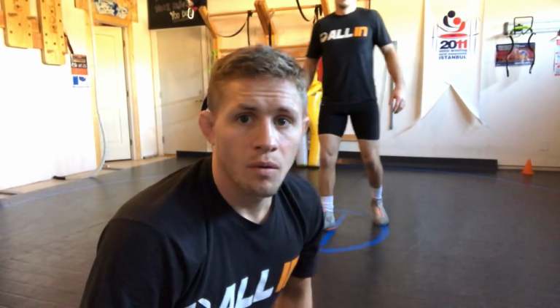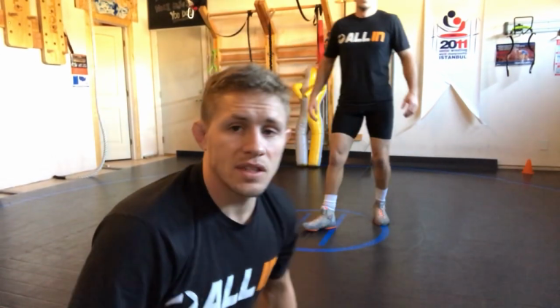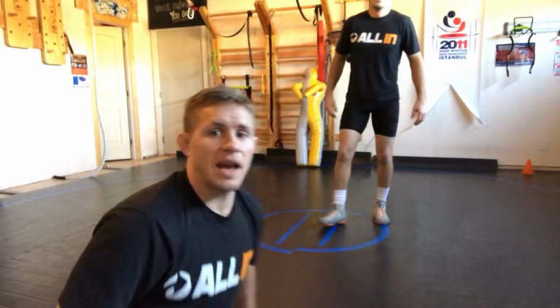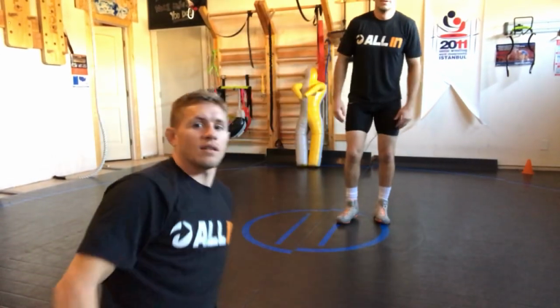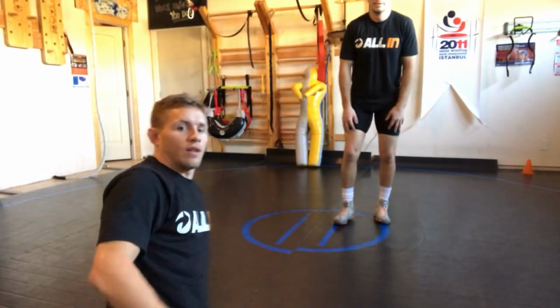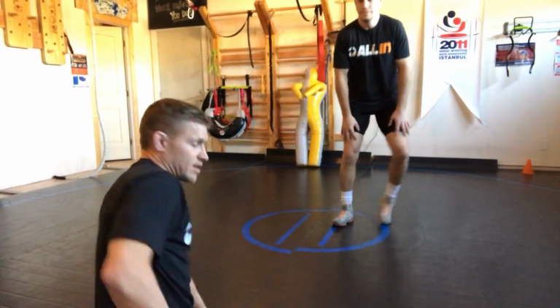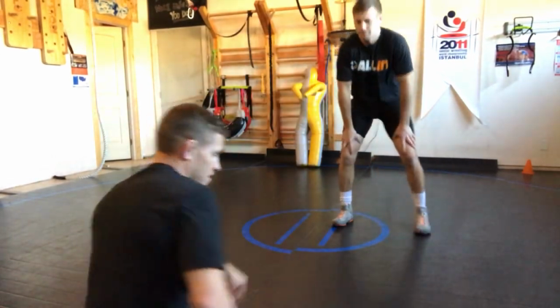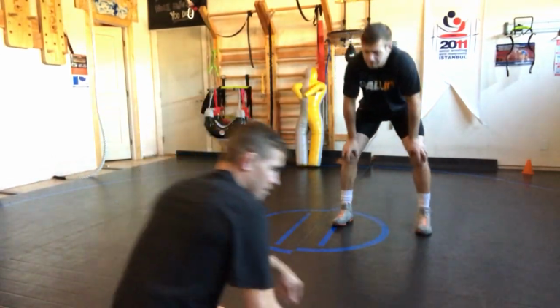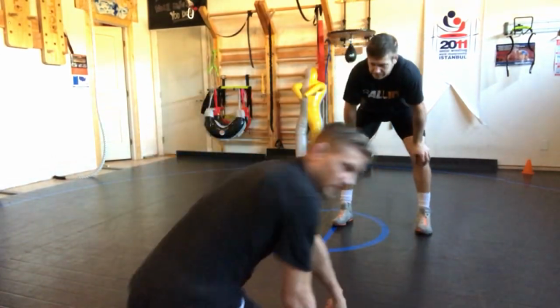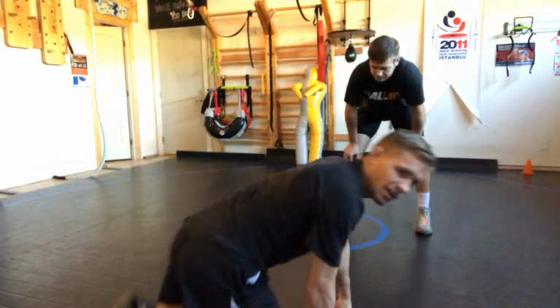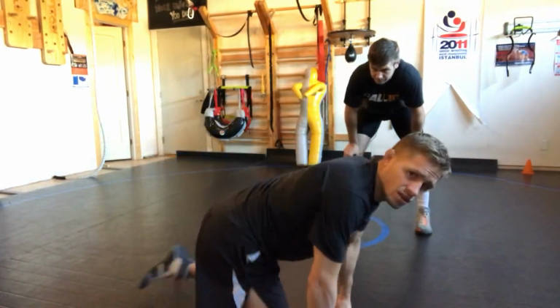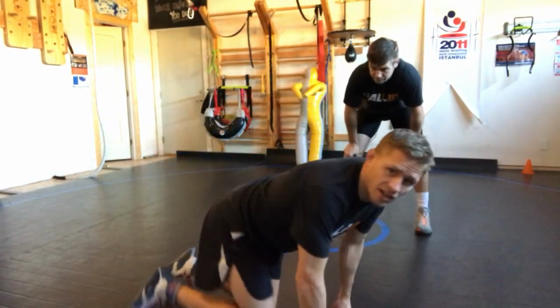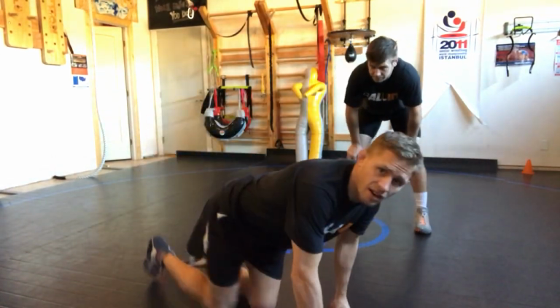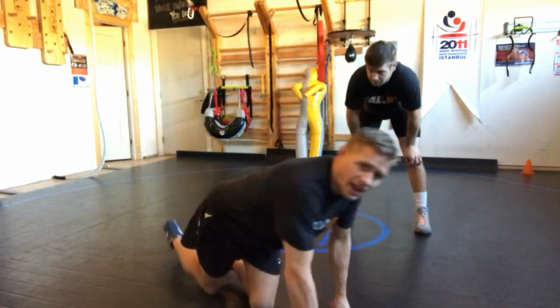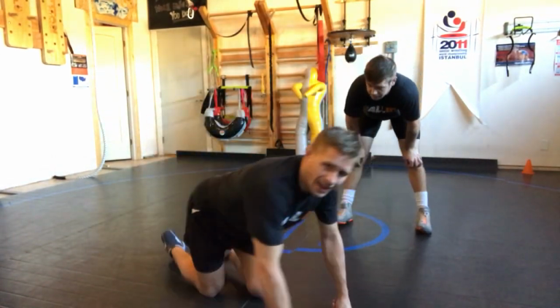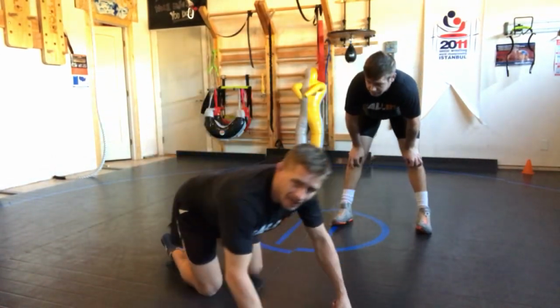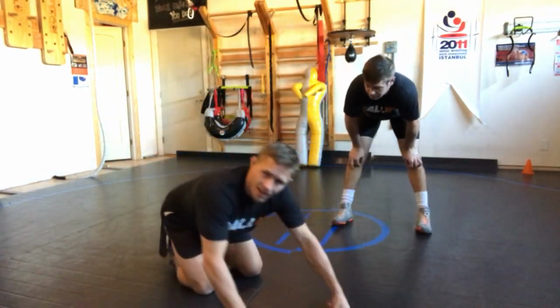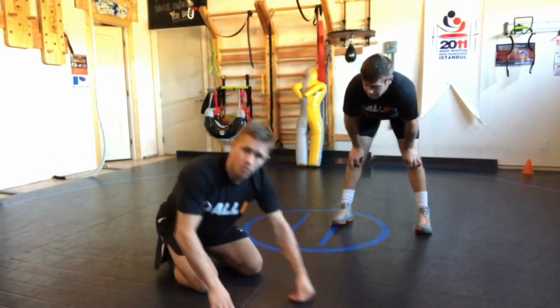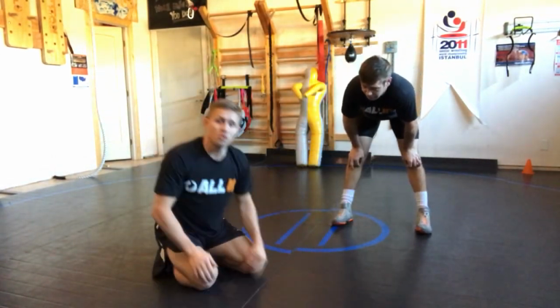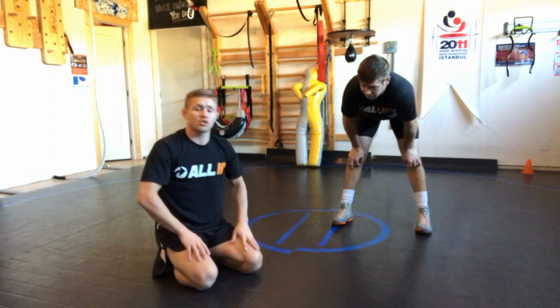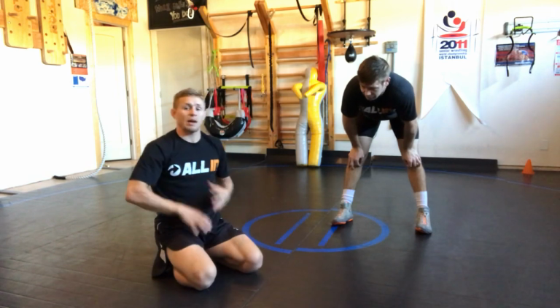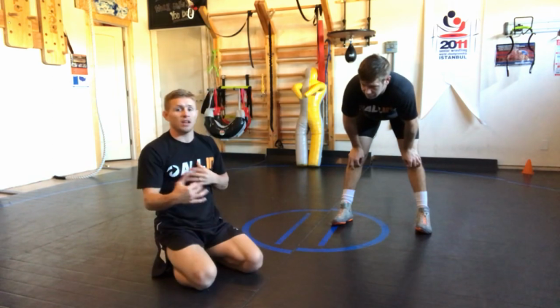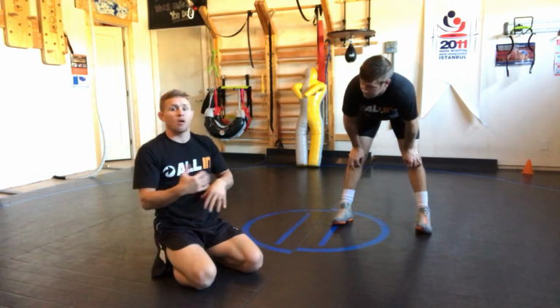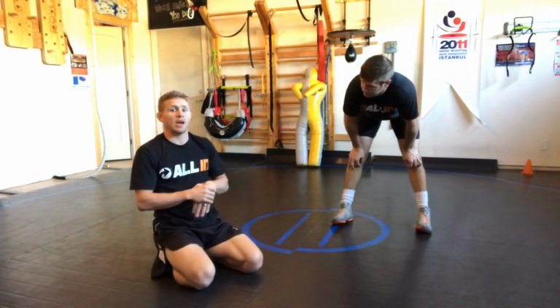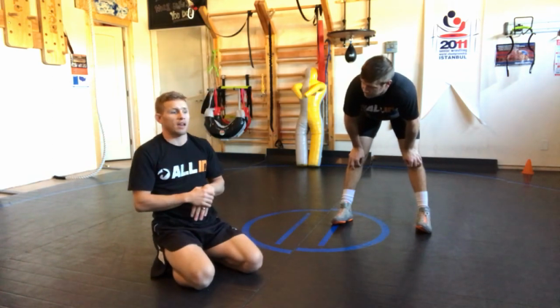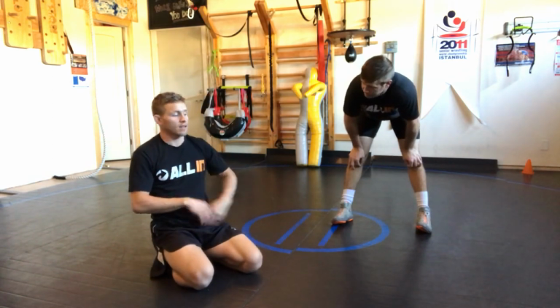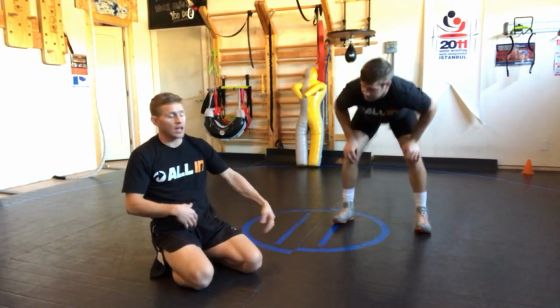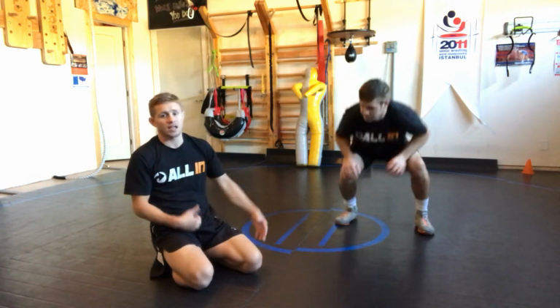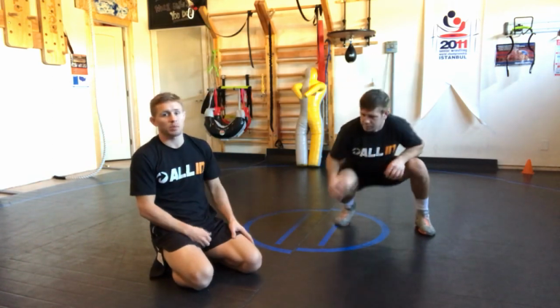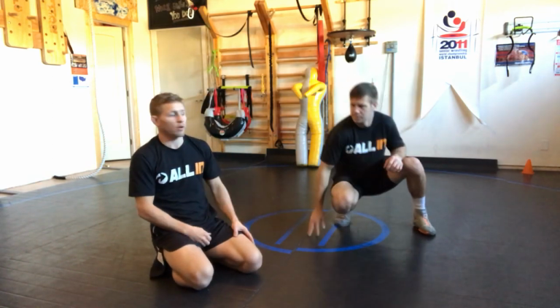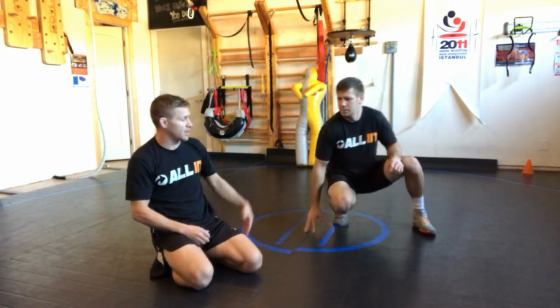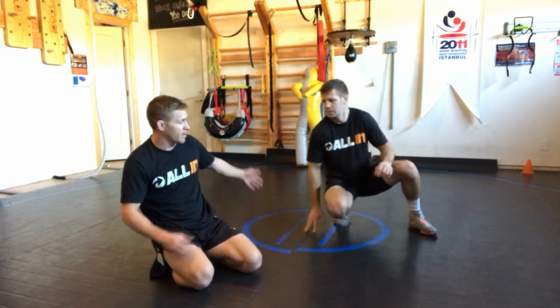What's up guys? All in Wrestling System, Levi Jones here, and we're doing scrambling when the lock is below the knee.